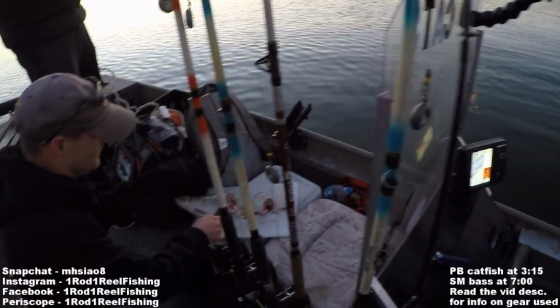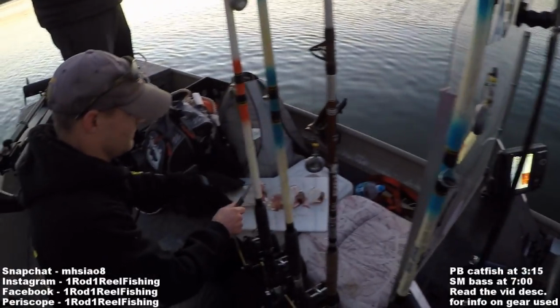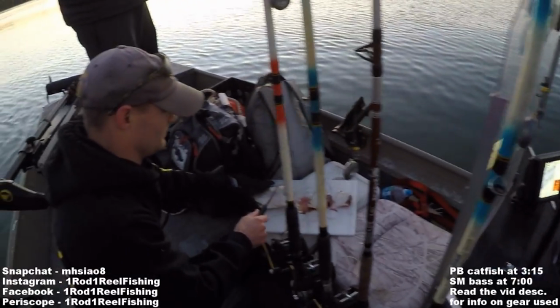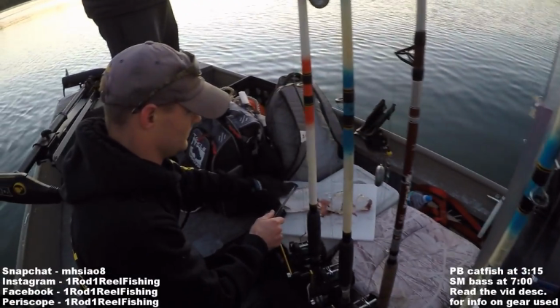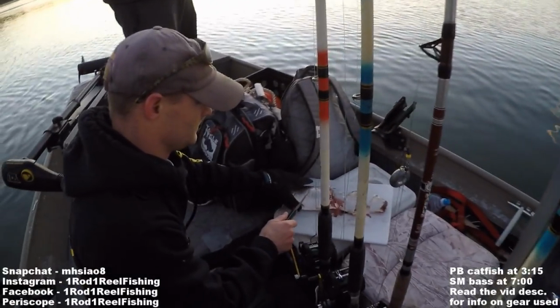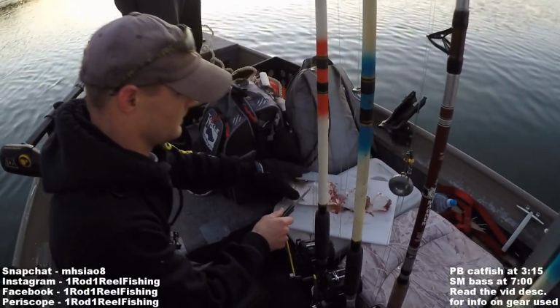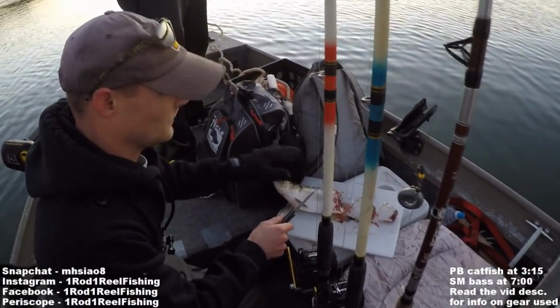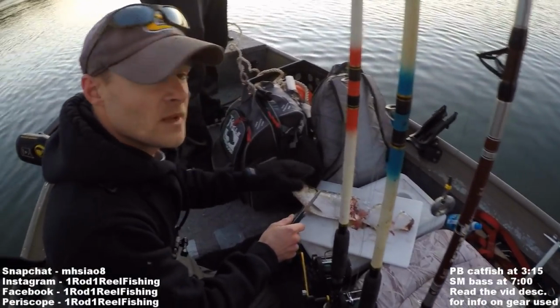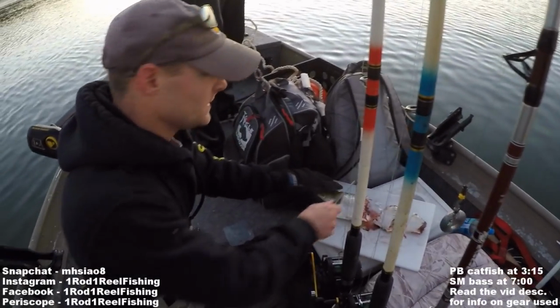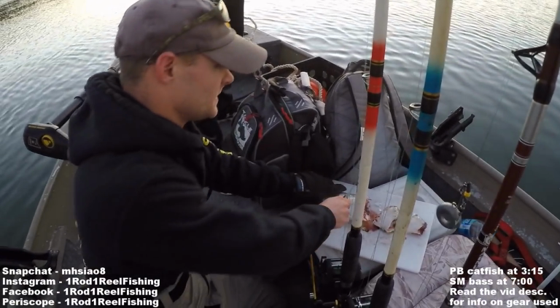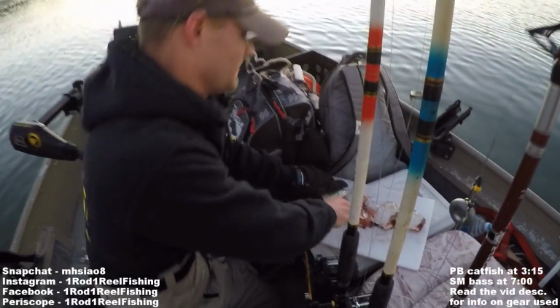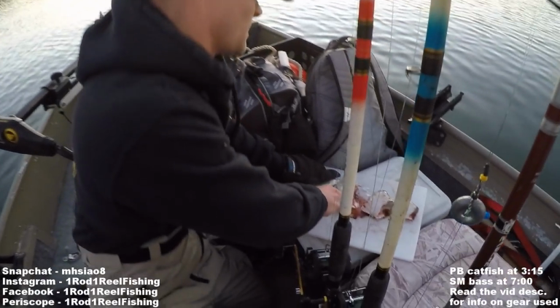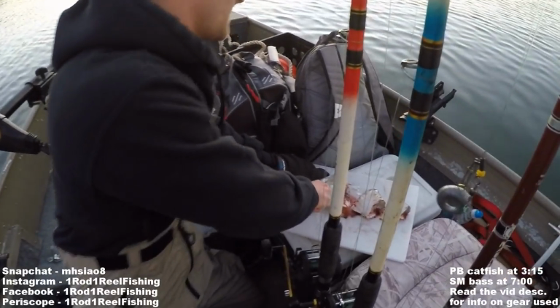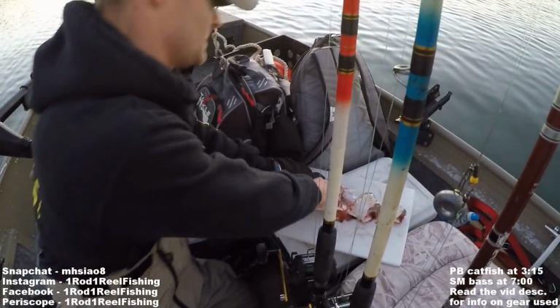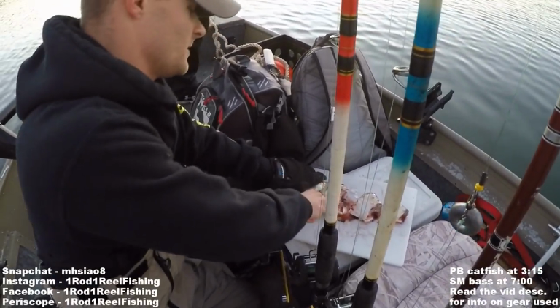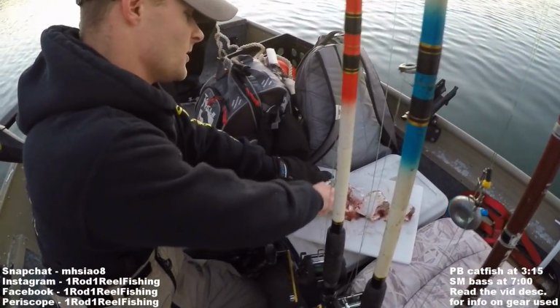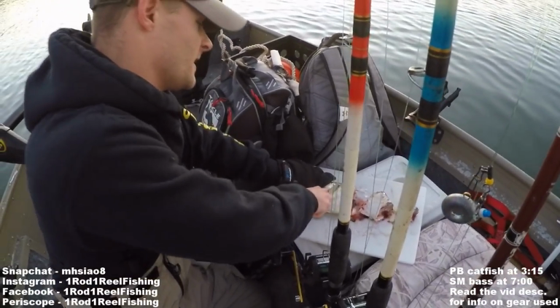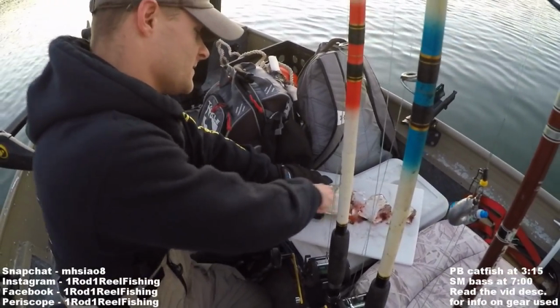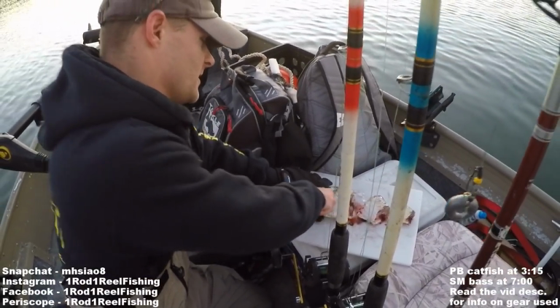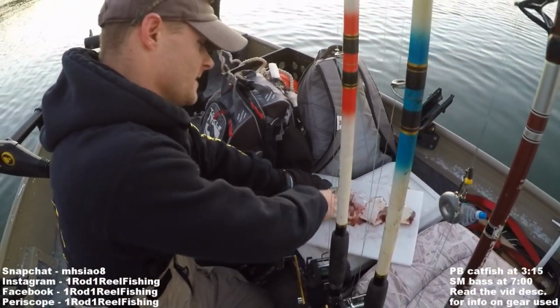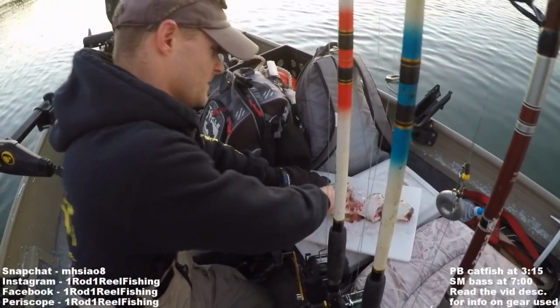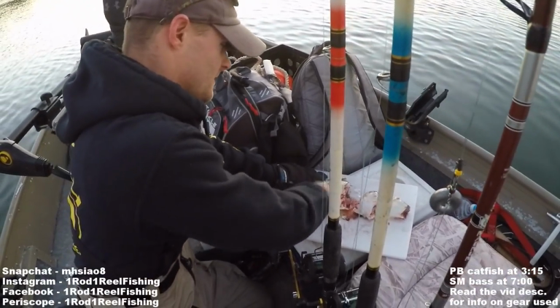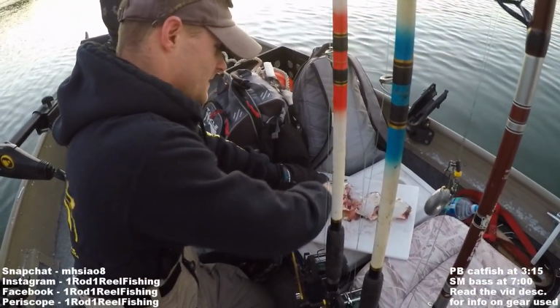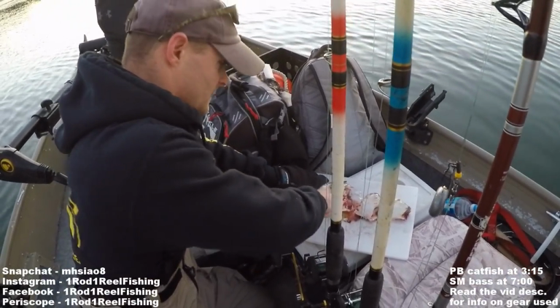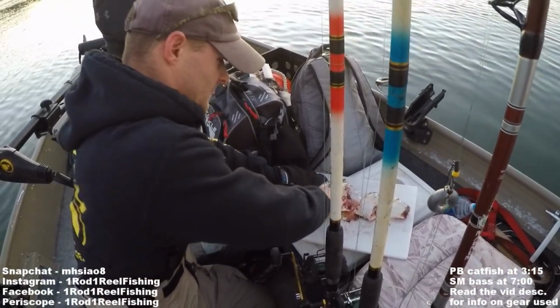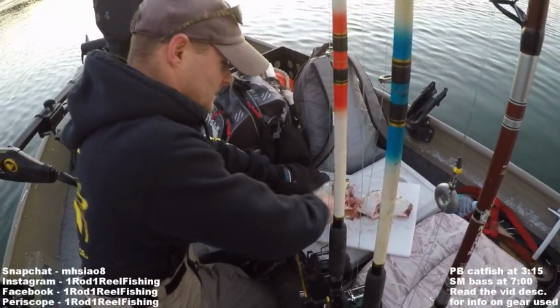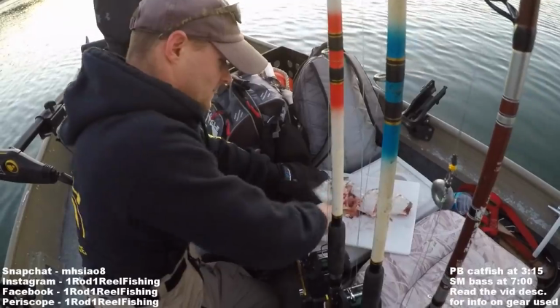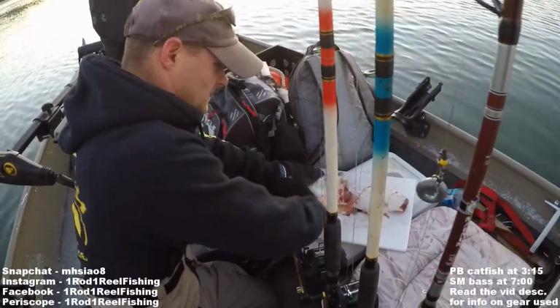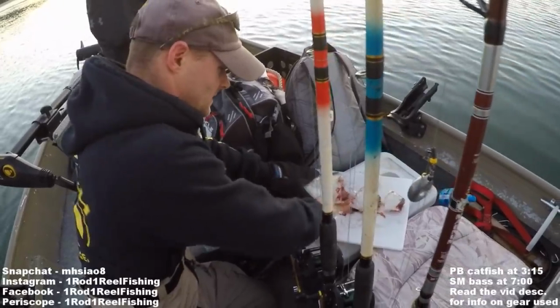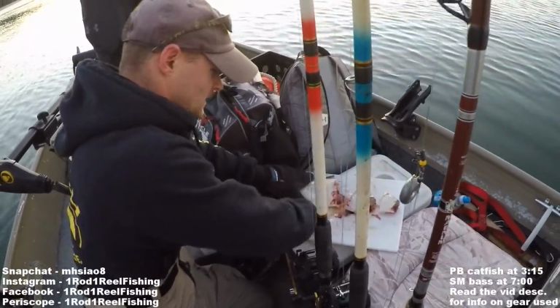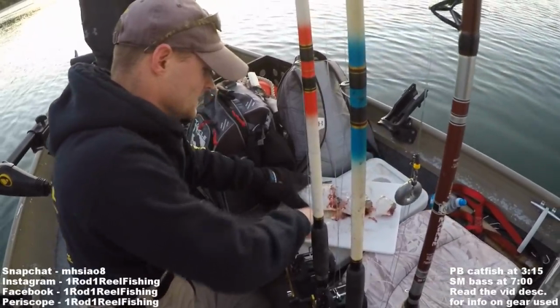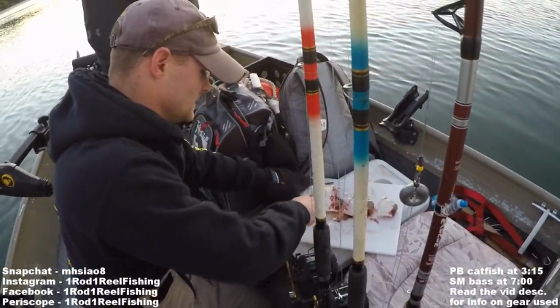Joe's cutting up bait — what are you cutting up here? This is skipjack. It's what we caught yesterday. We caught some of these yesterday and I didn't think I made a video.